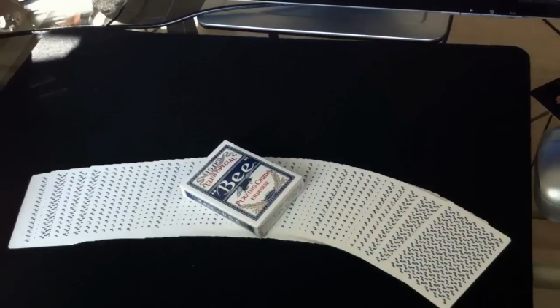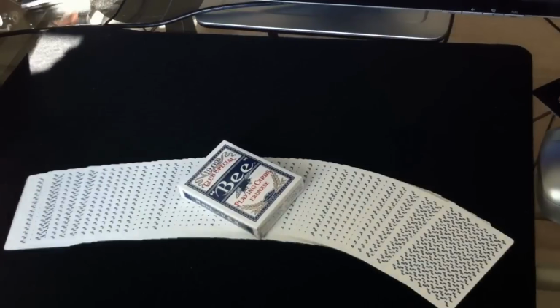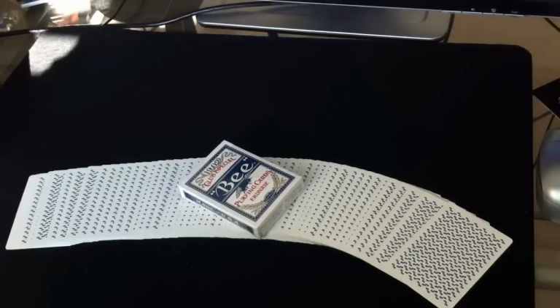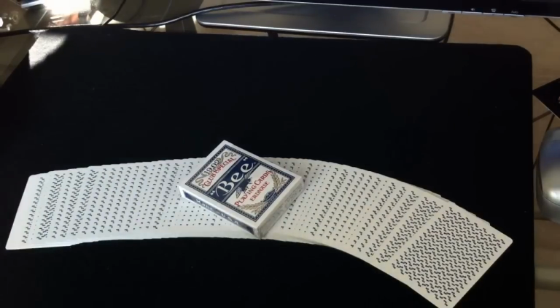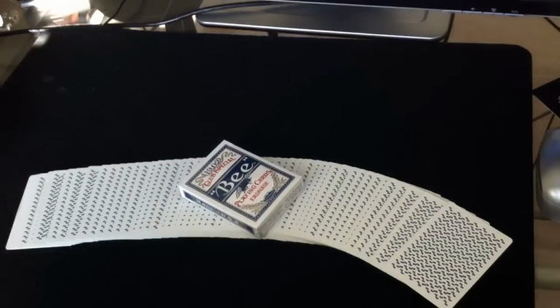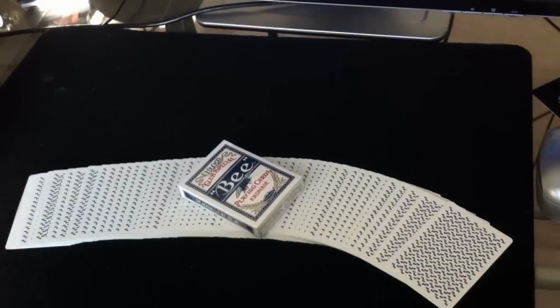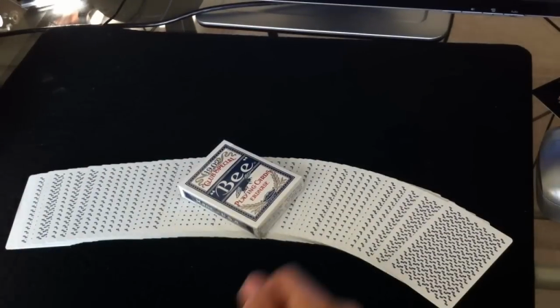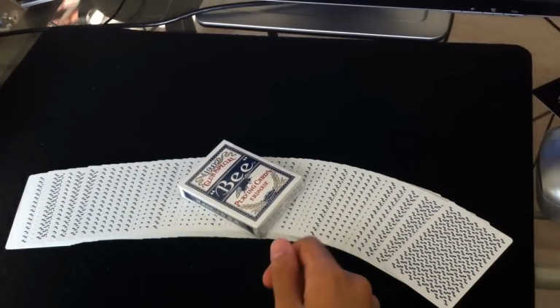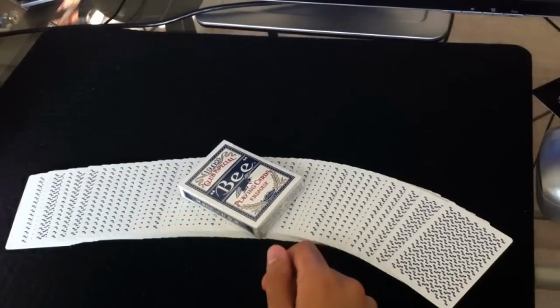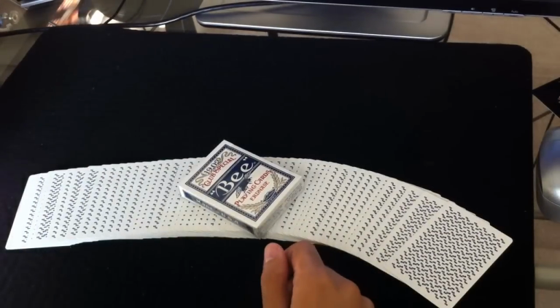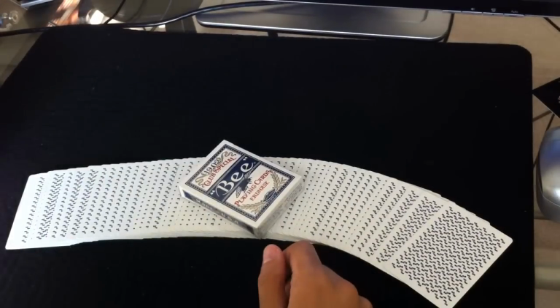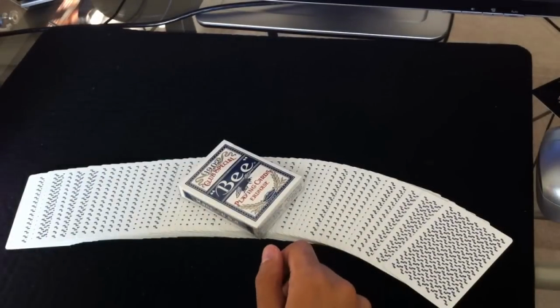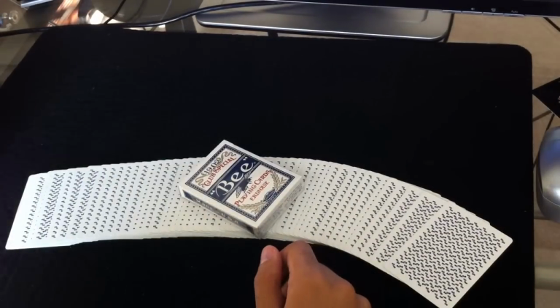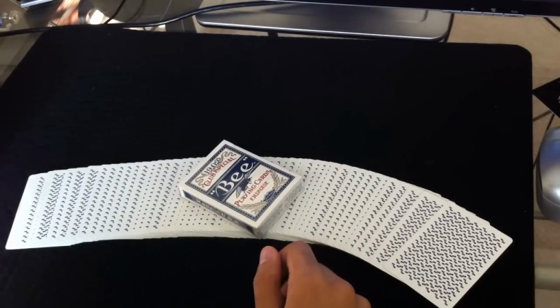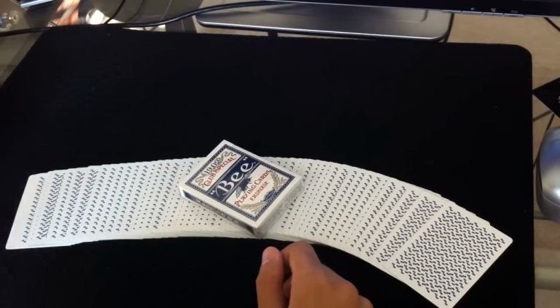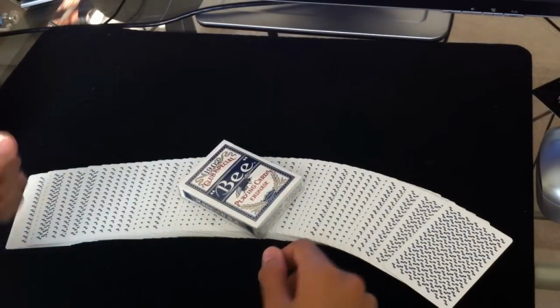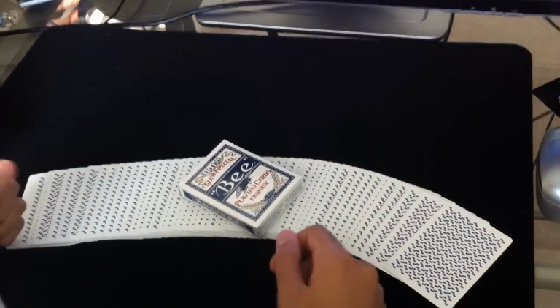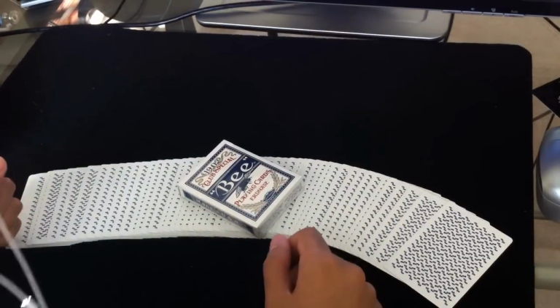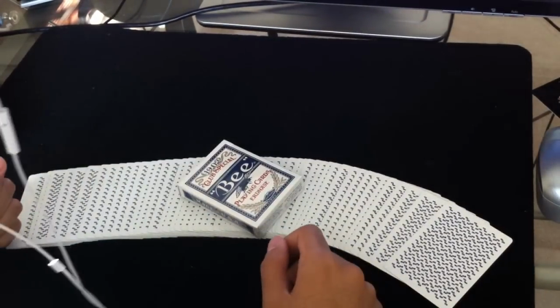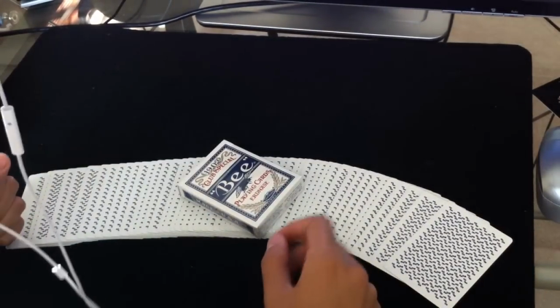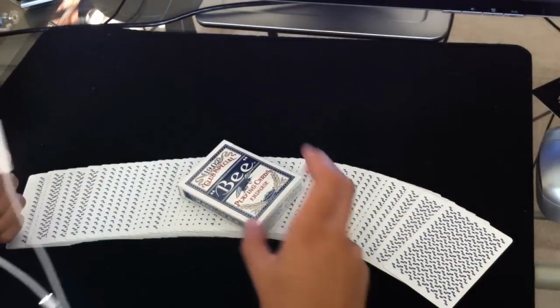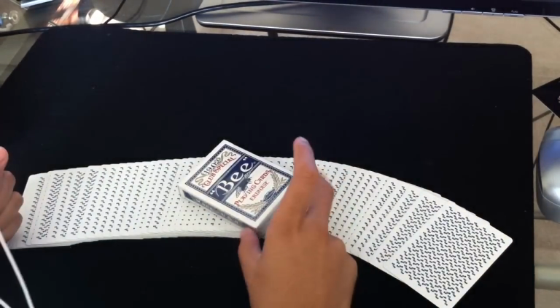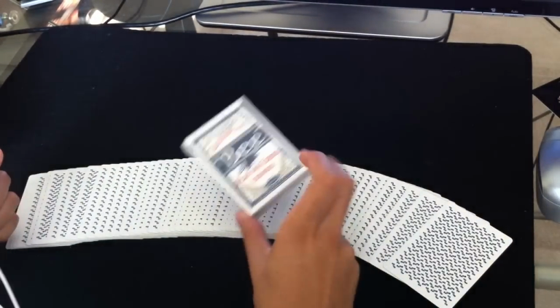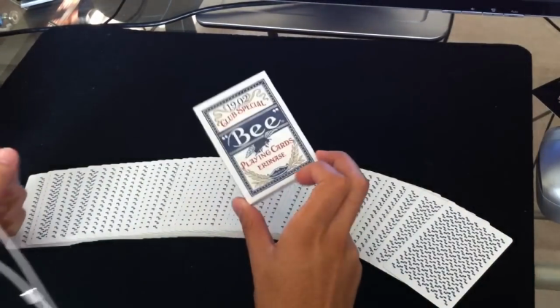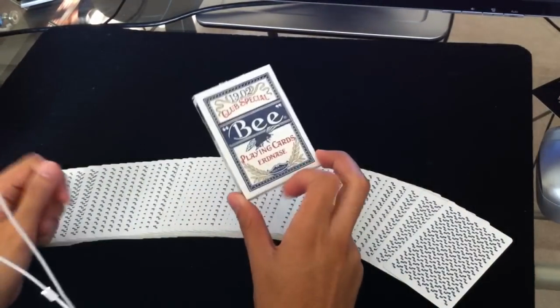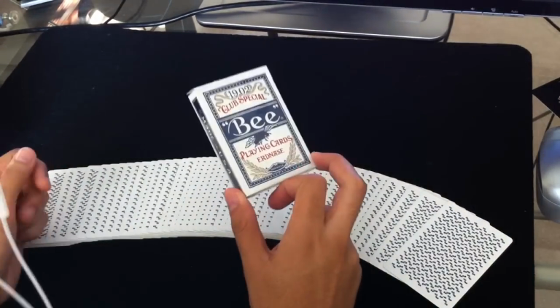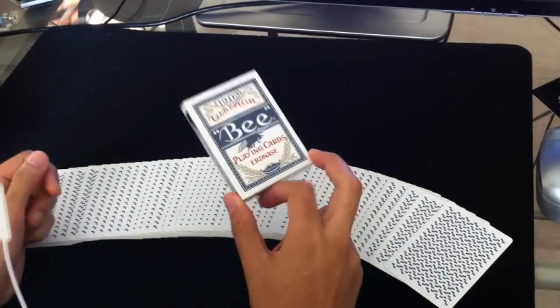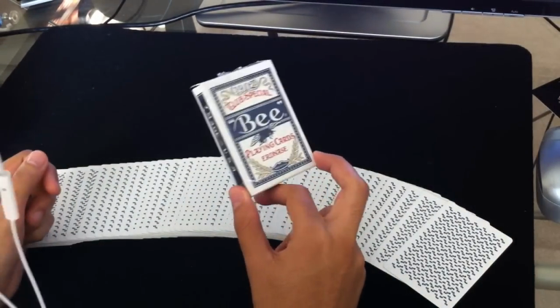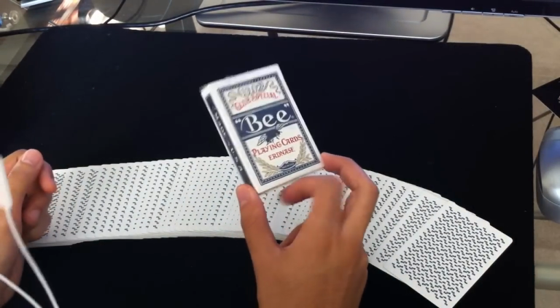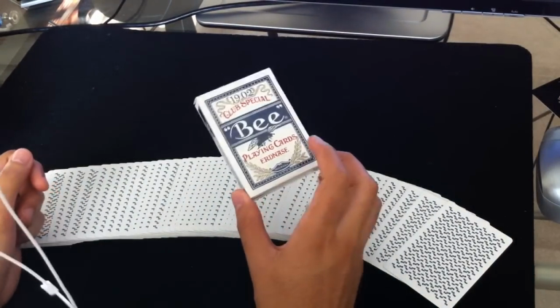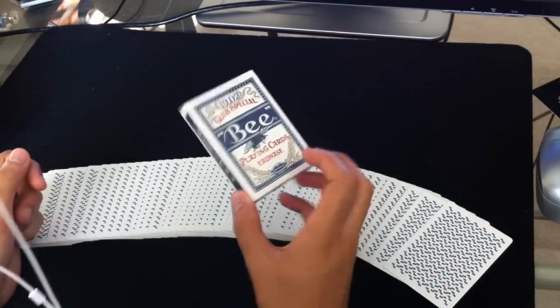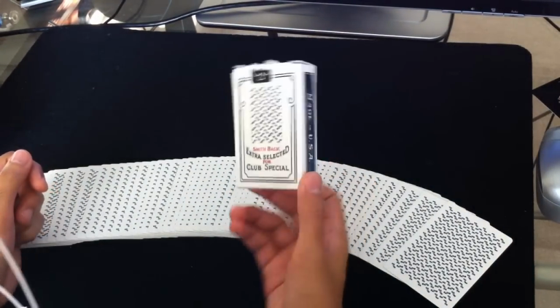Hey everybody, how's it going? I'm going to do a deck review on the Blue Erdnase Smithback deck.